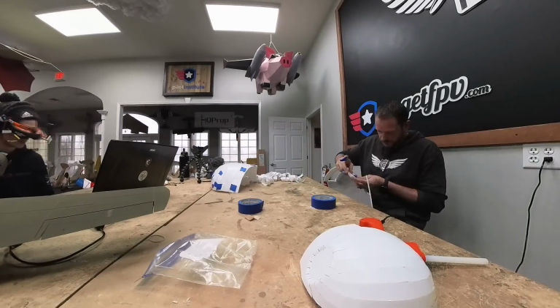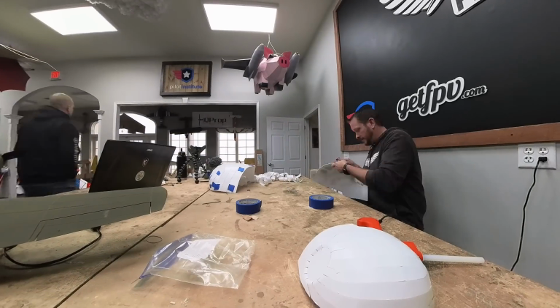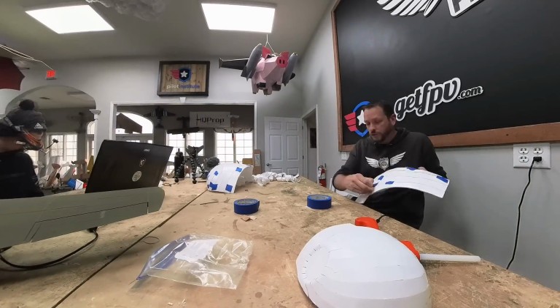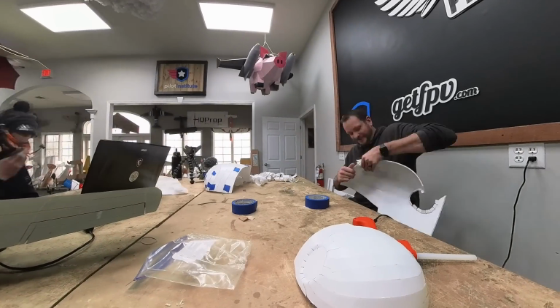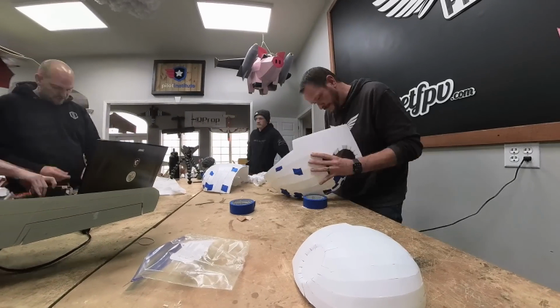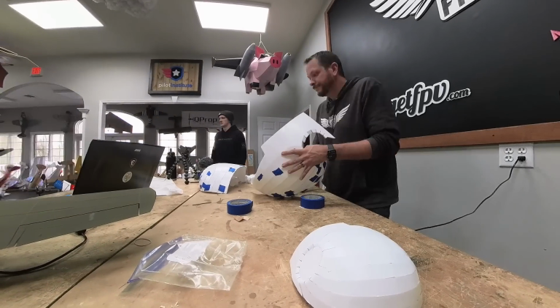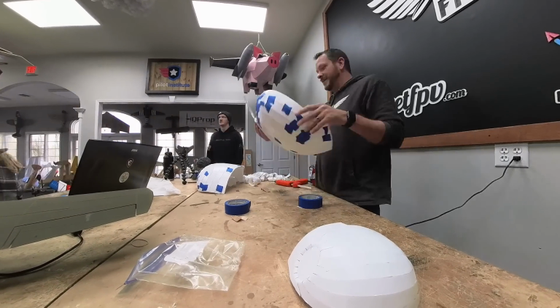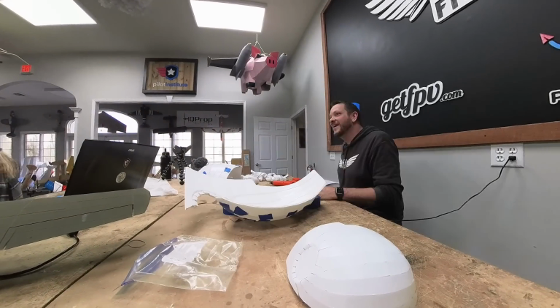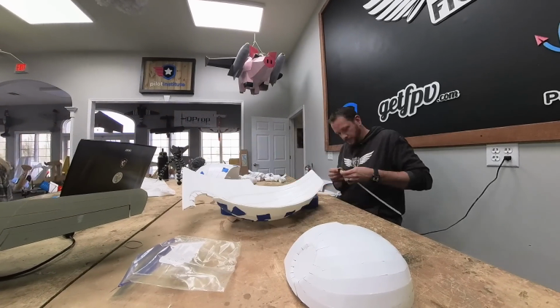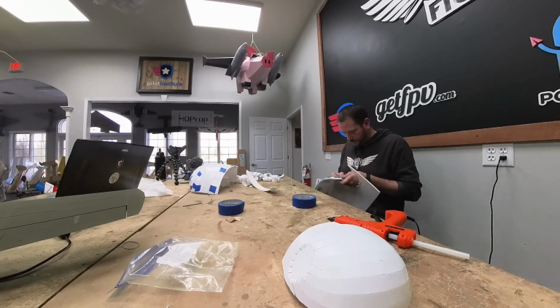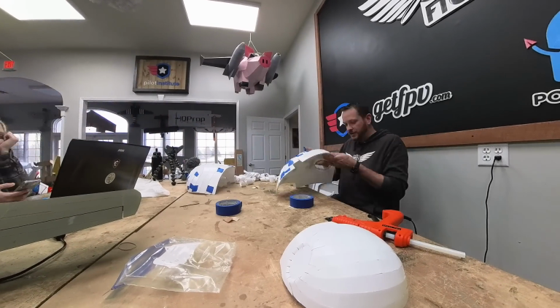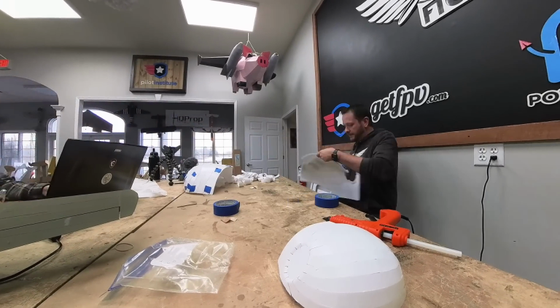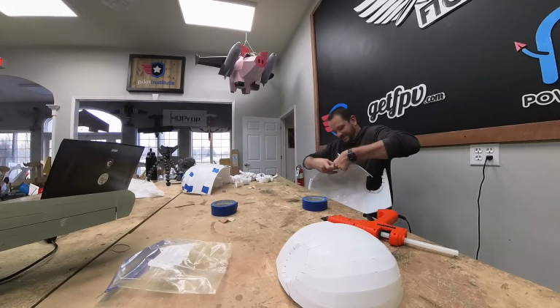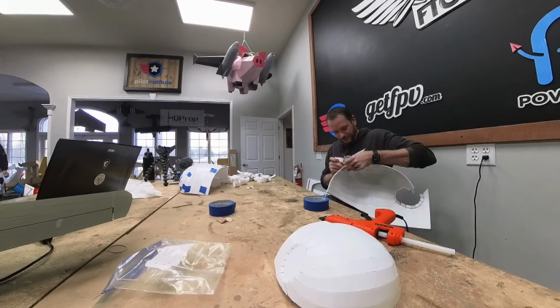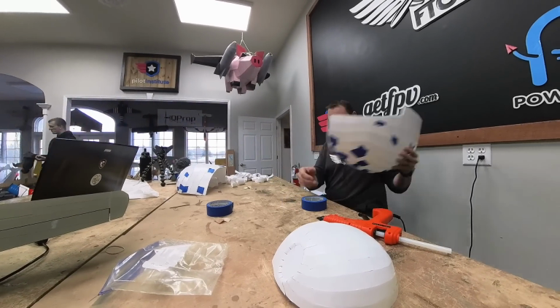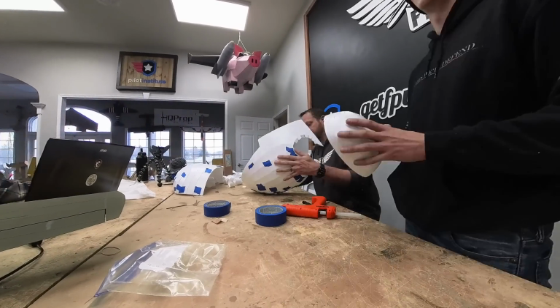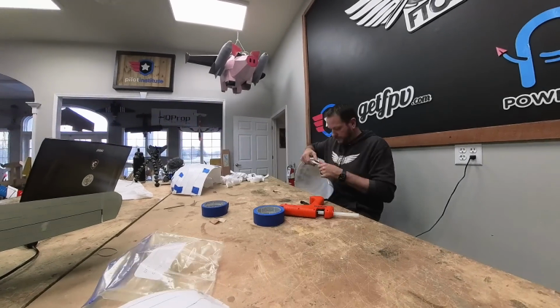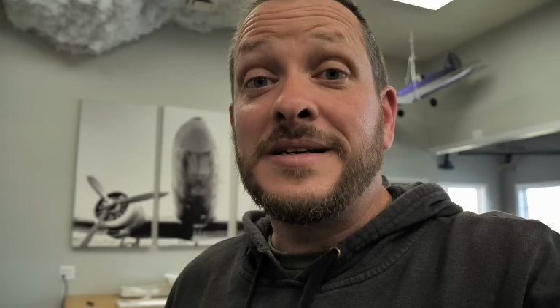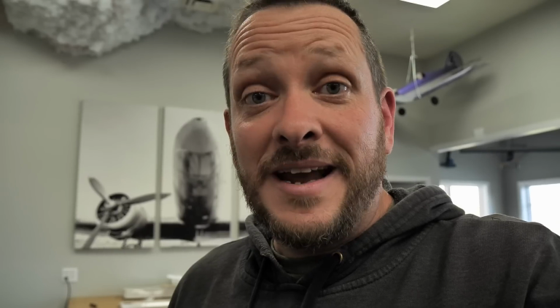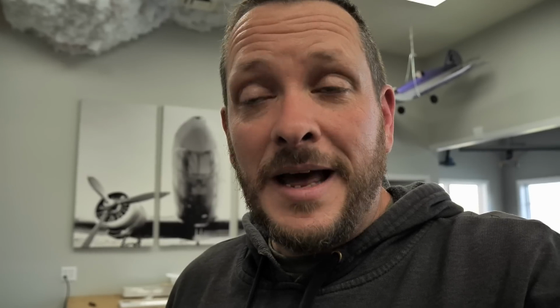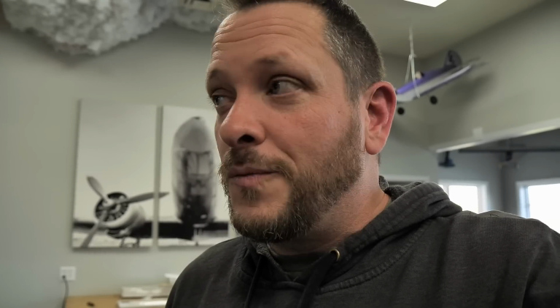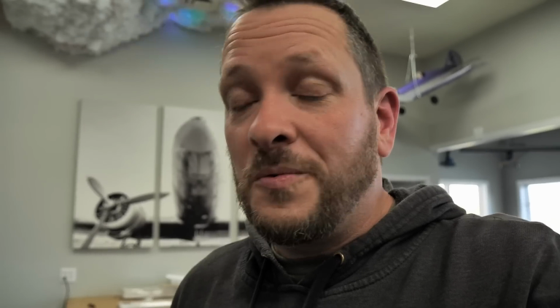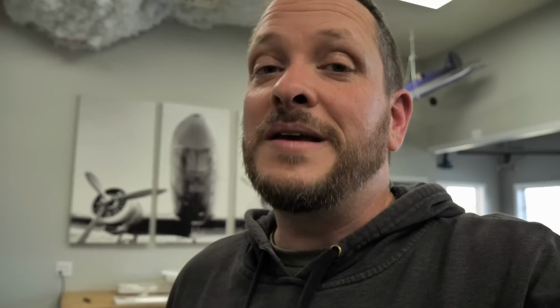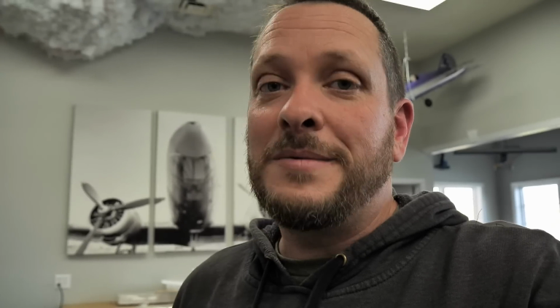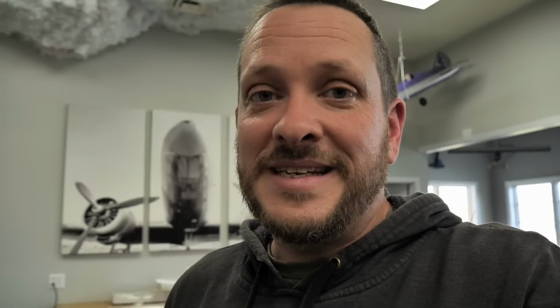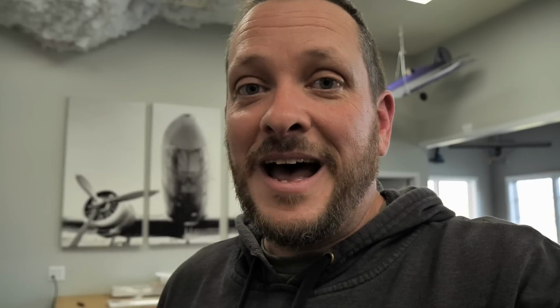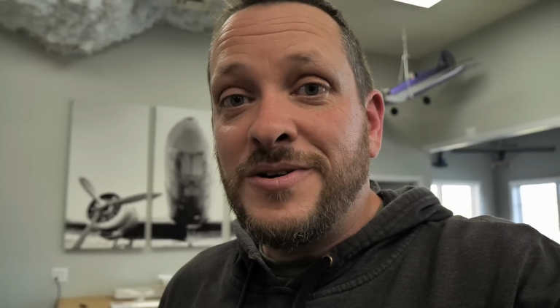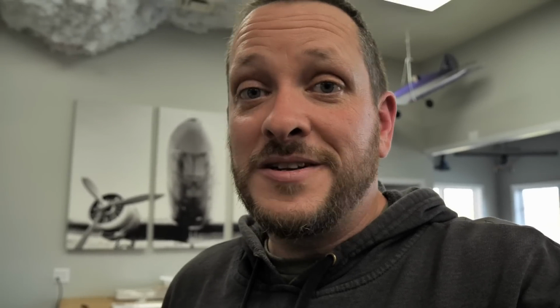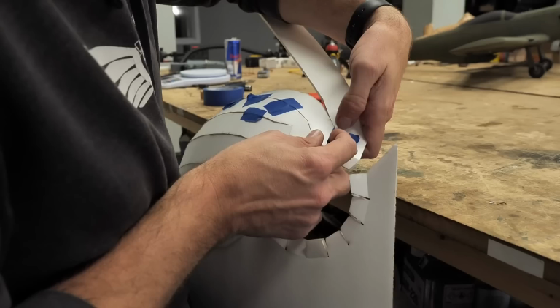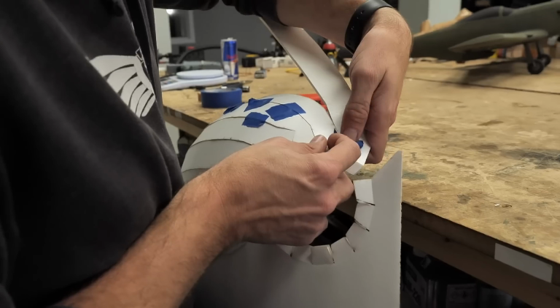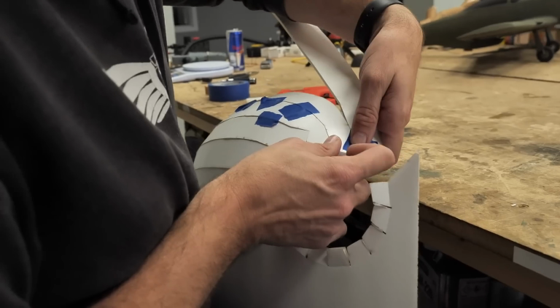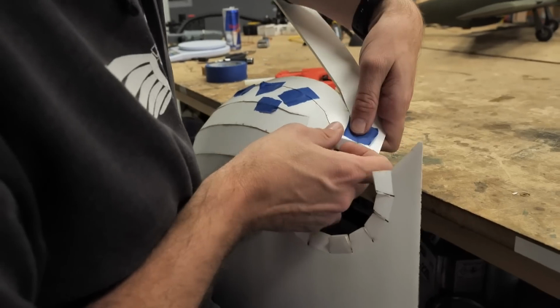Hopefully if everything works out good I'll be able to build the head, and from that point I'll scale it up and we'll really be able to see how strong this new Maker Foam is.